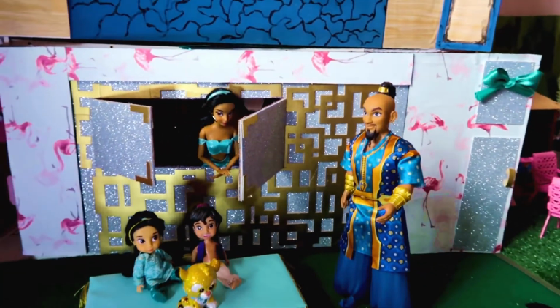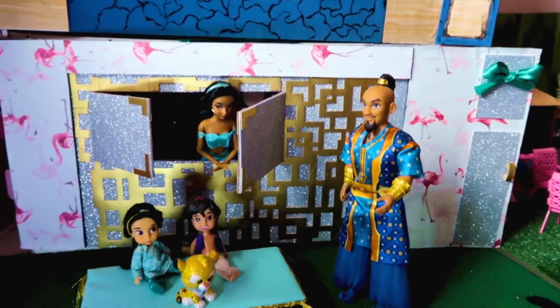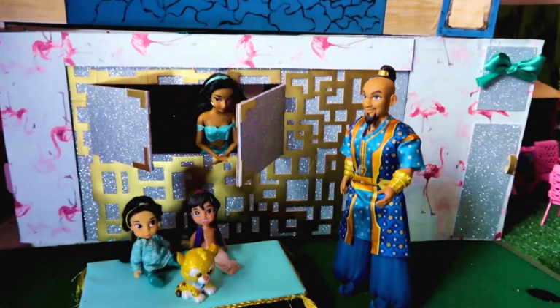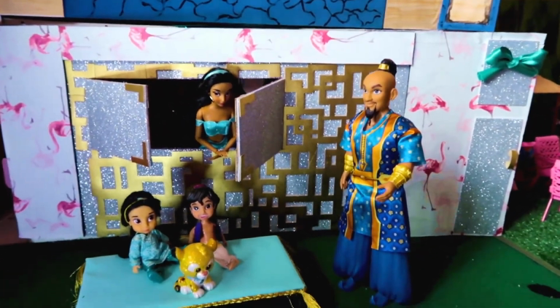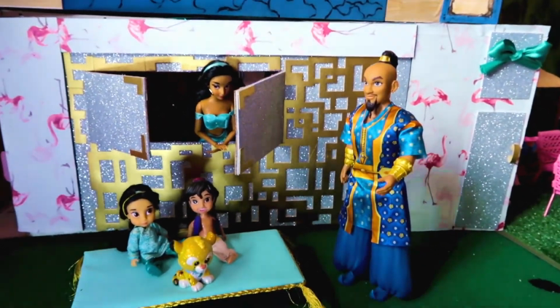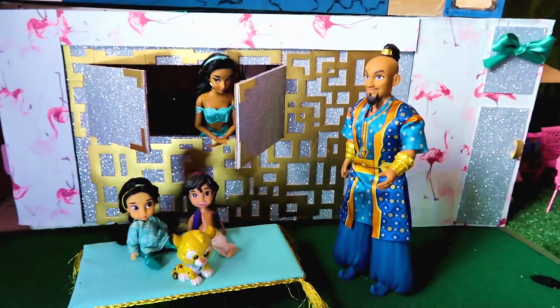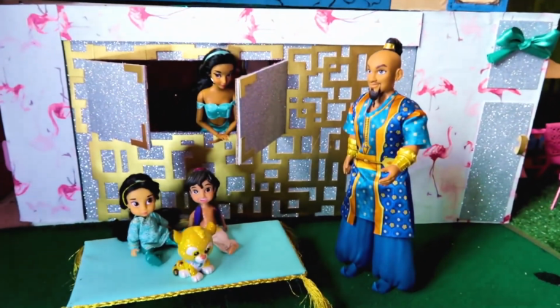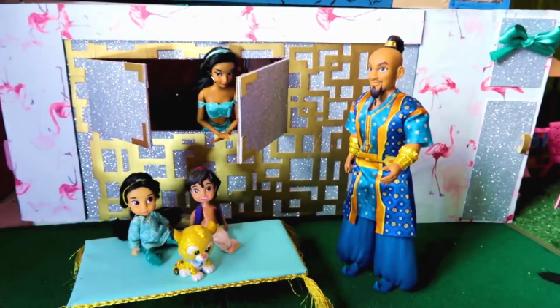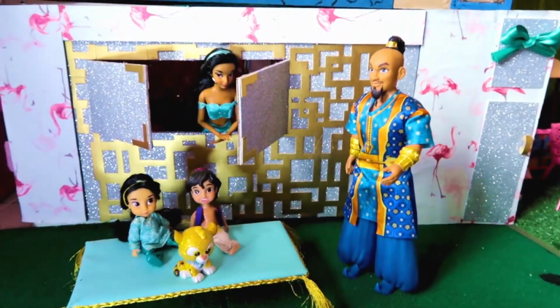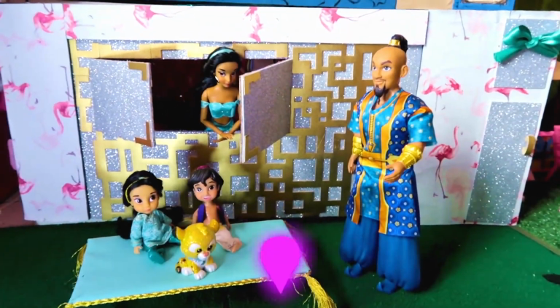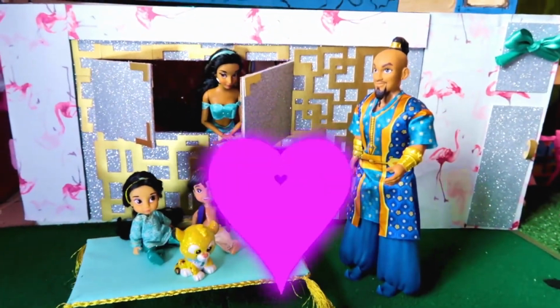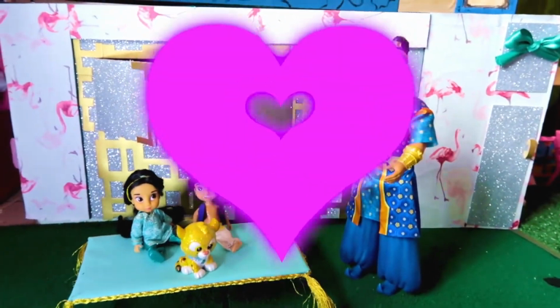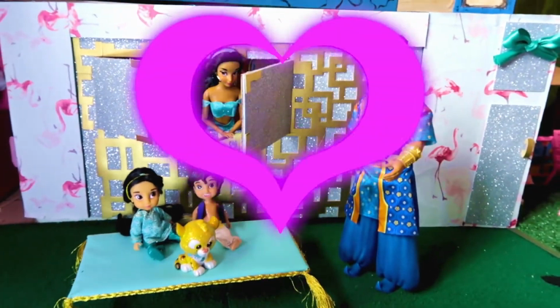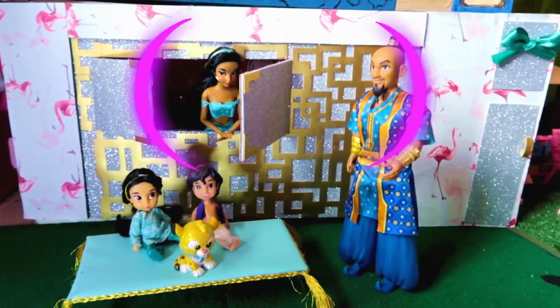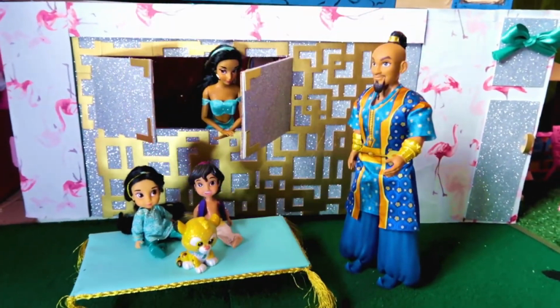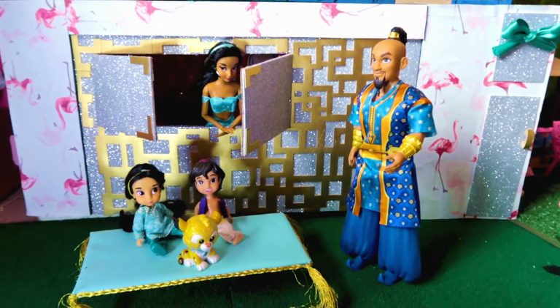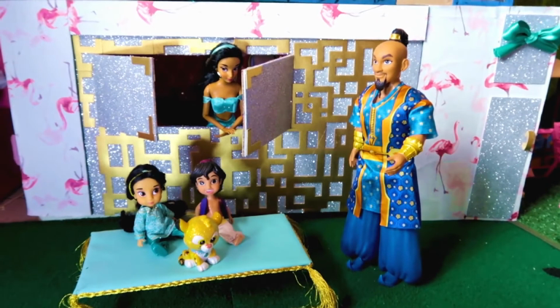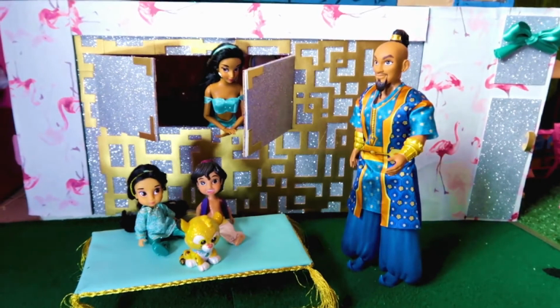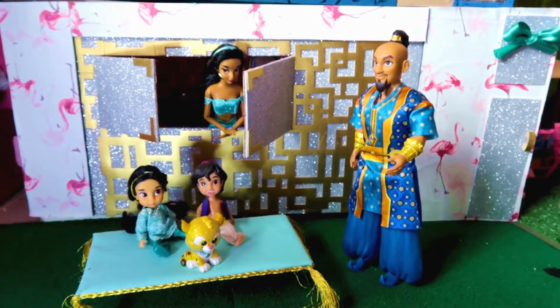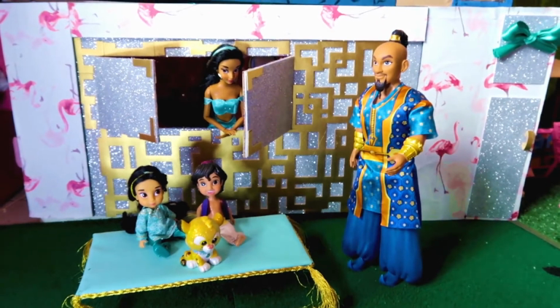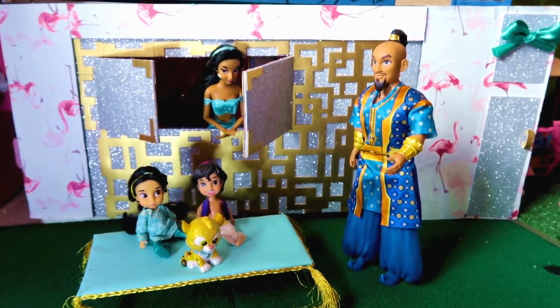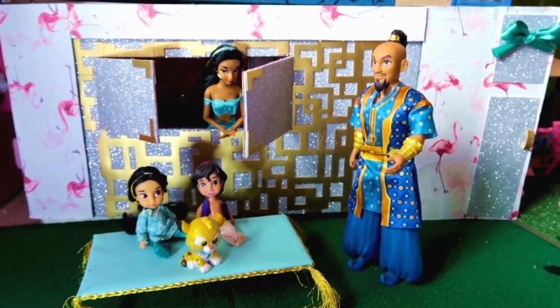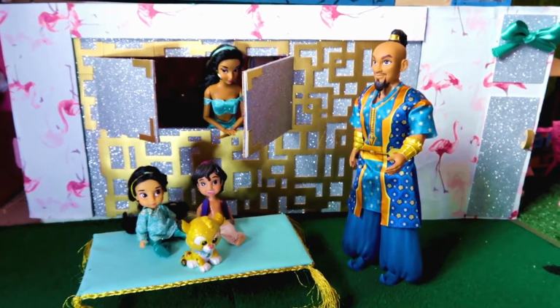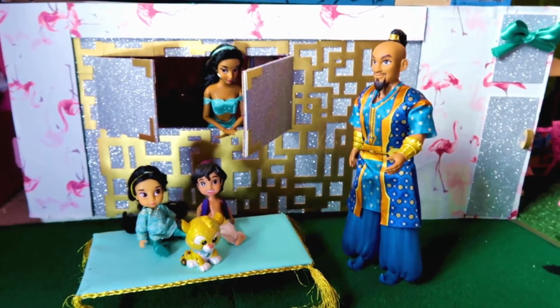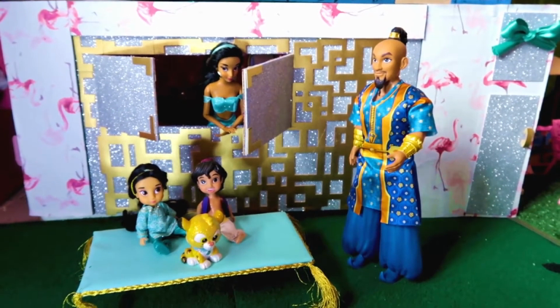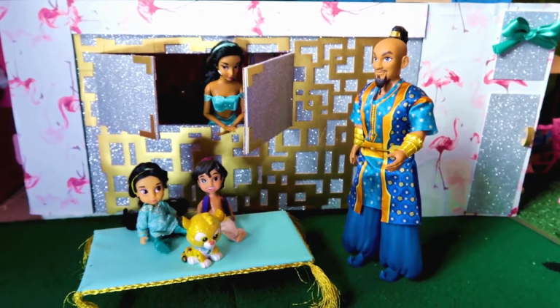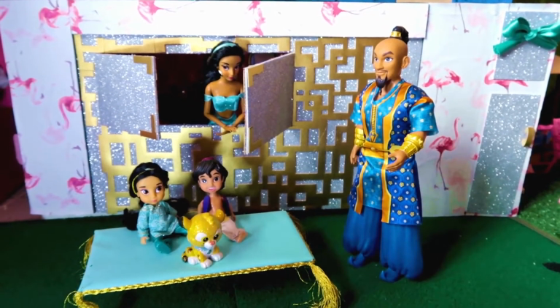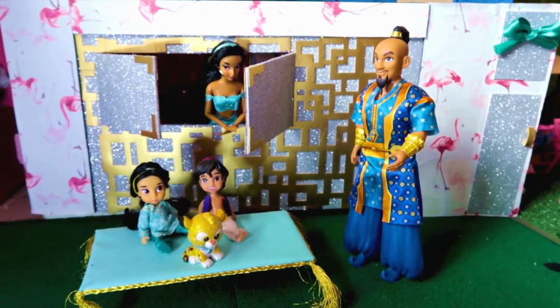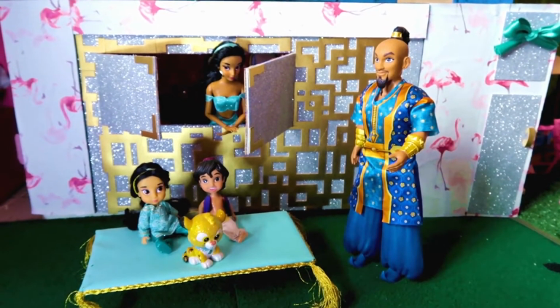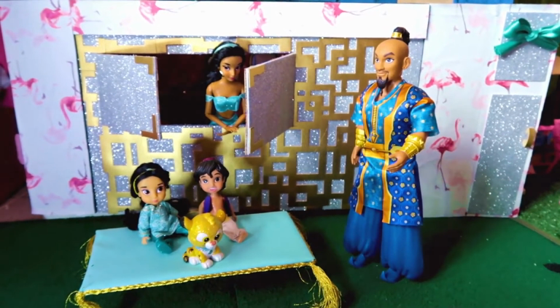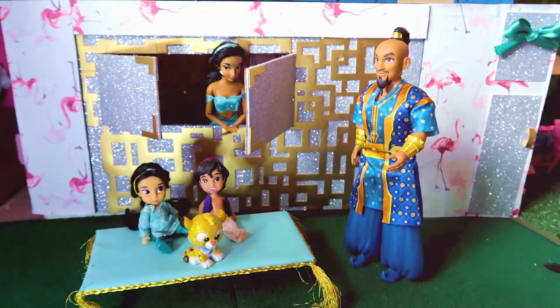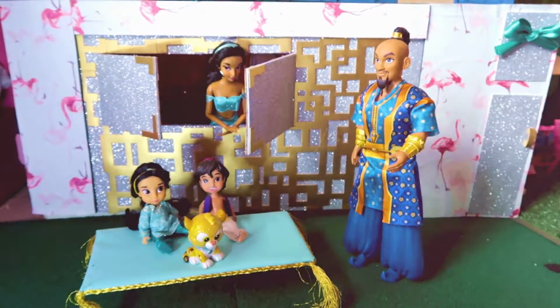And here's the happy family — this is the final product. Okay, so let's get started.